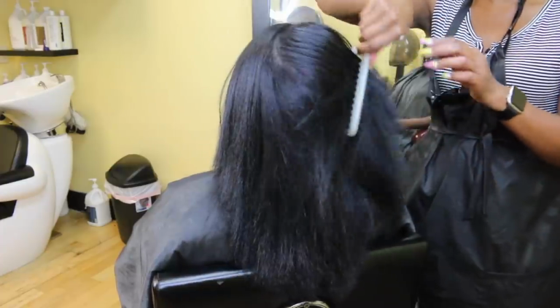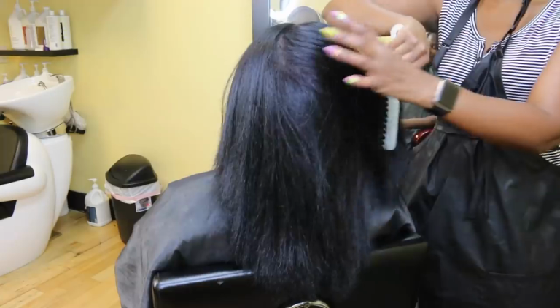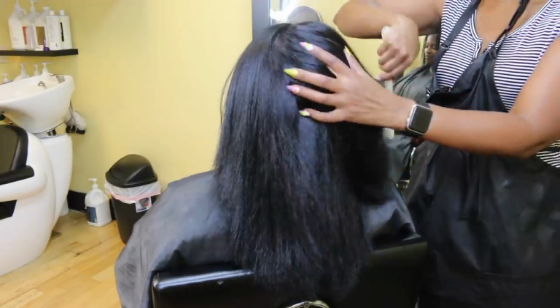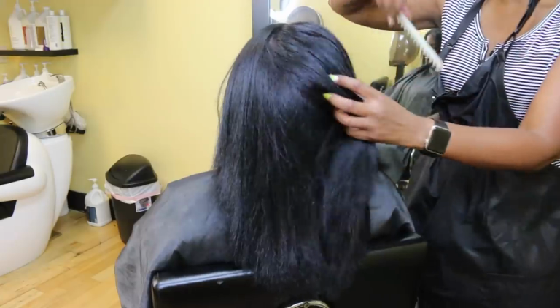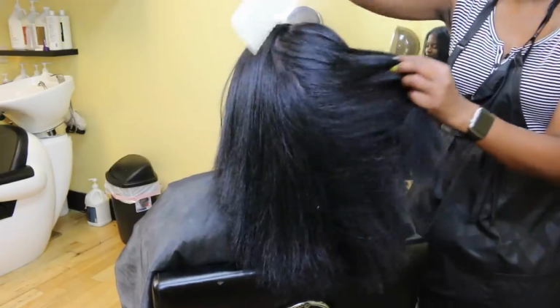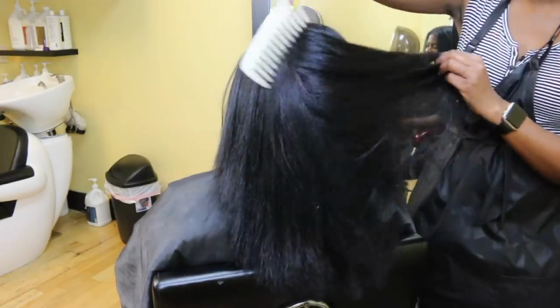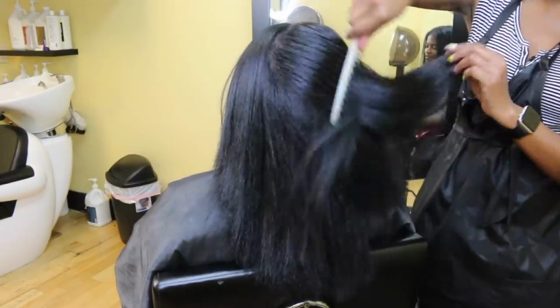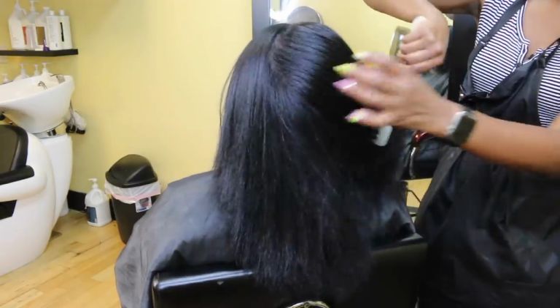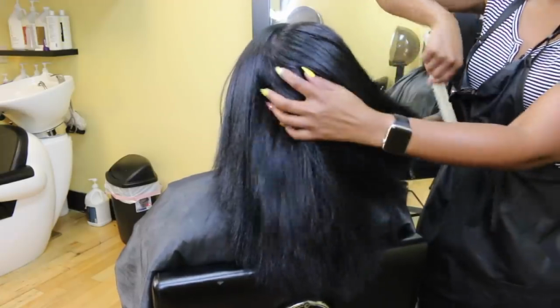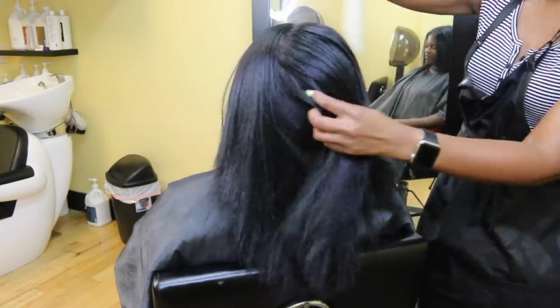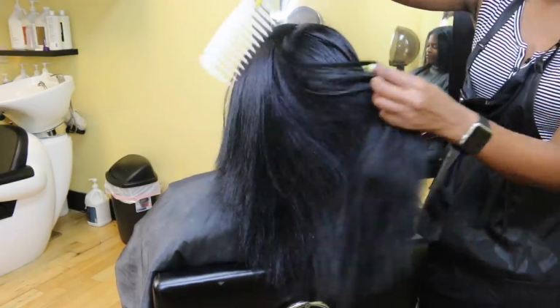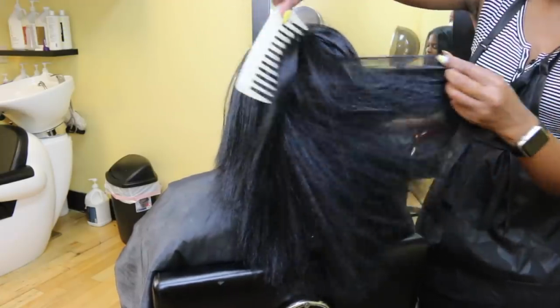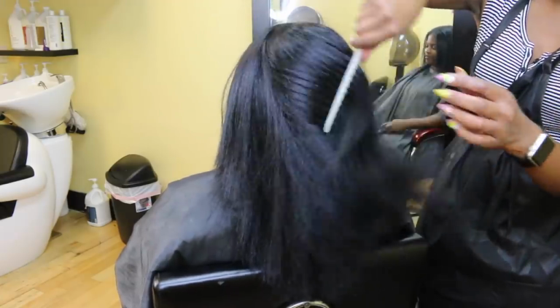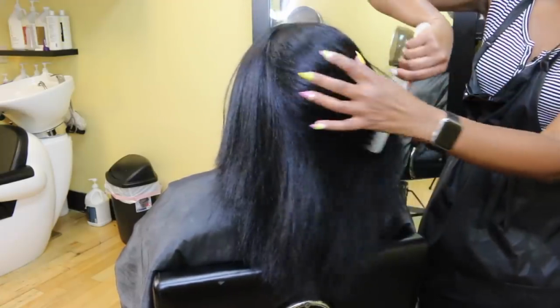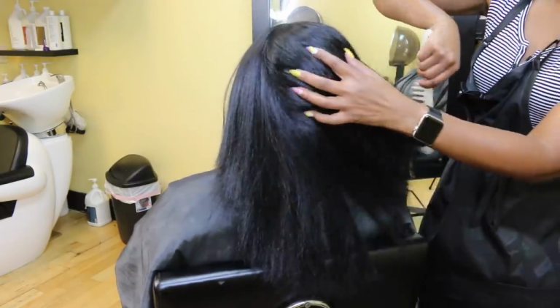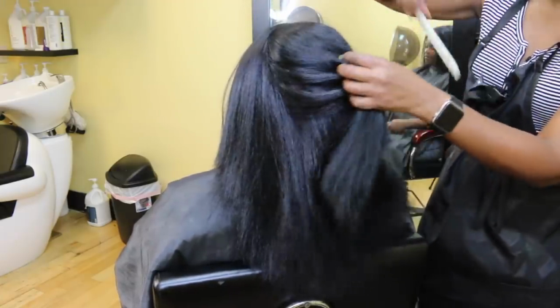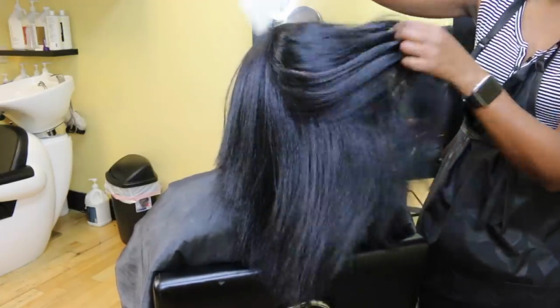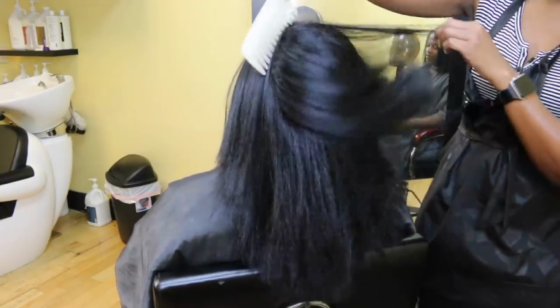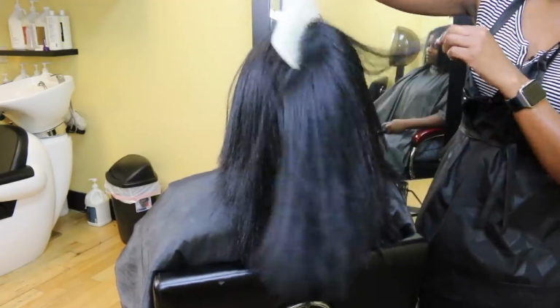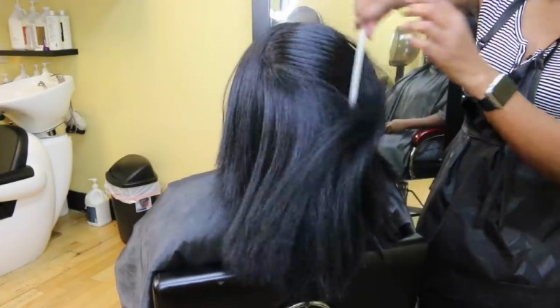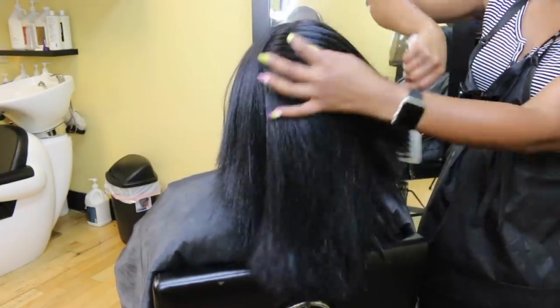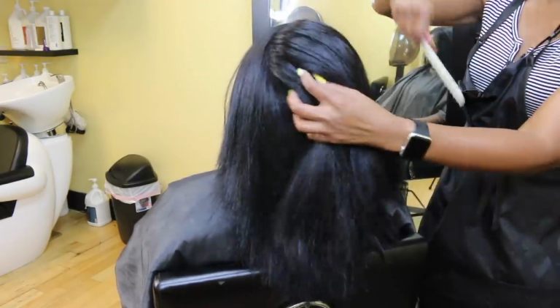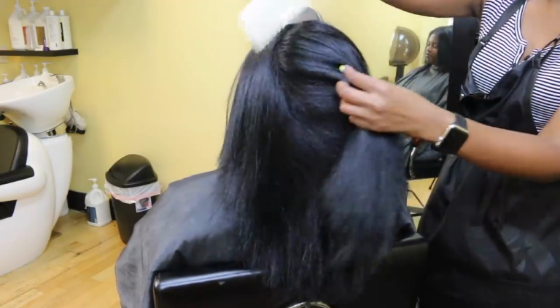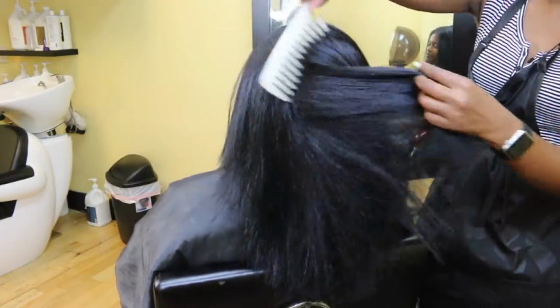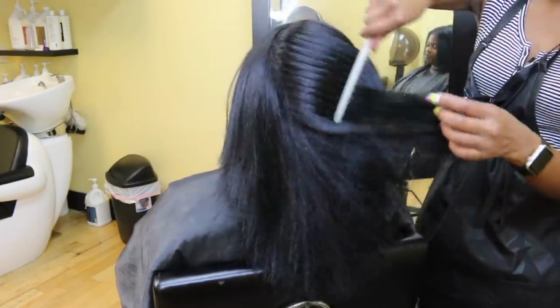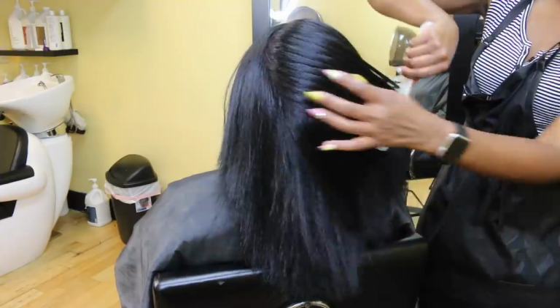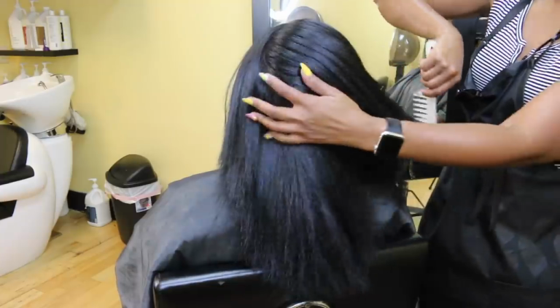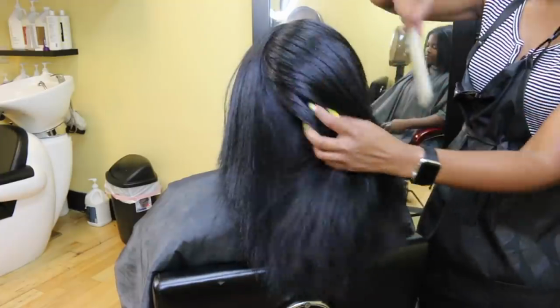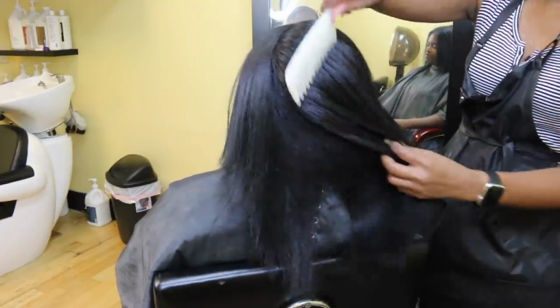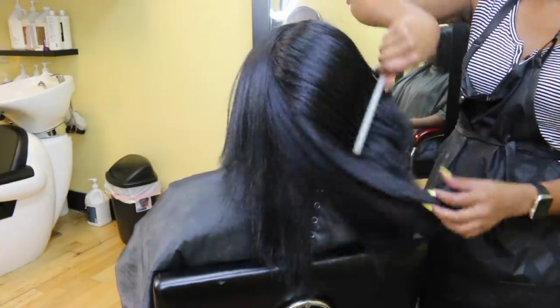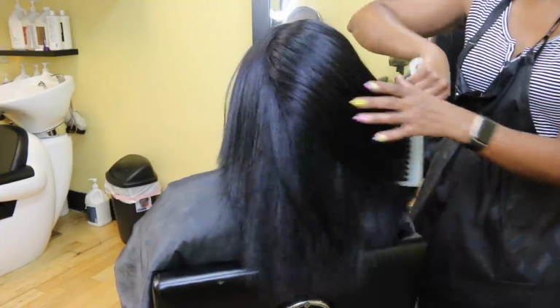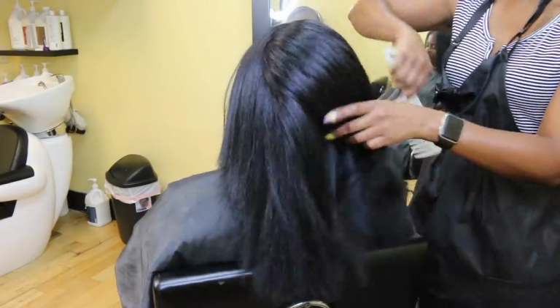Now I'm done with the flat ironing part. She has lovely hair — so healthy.